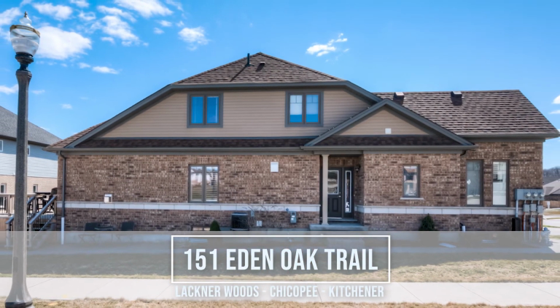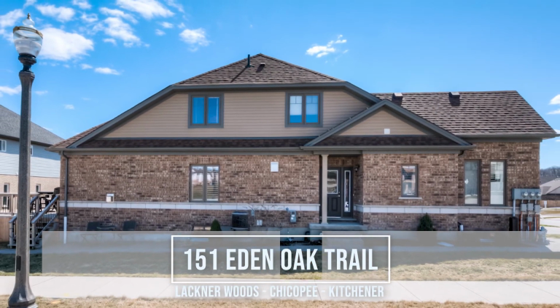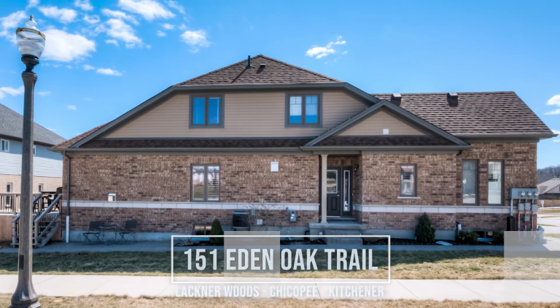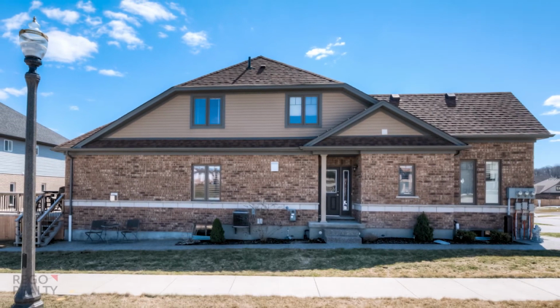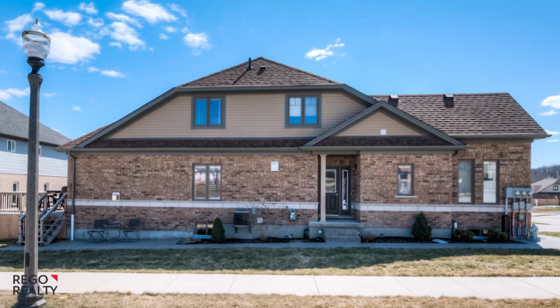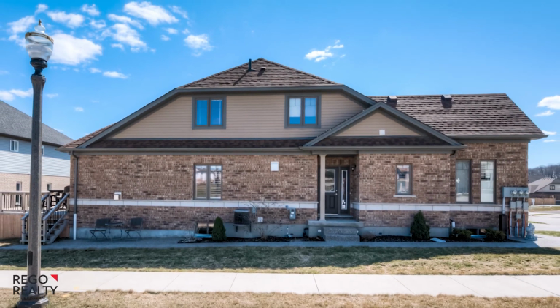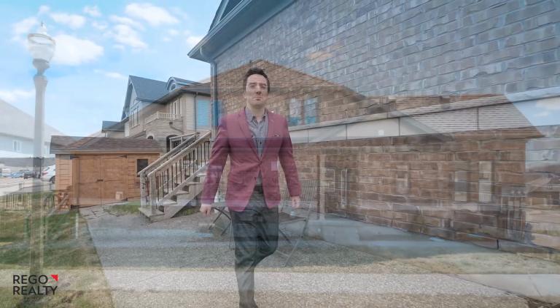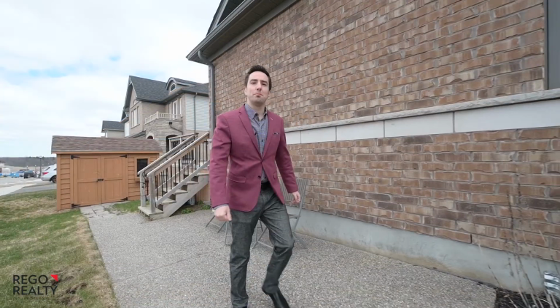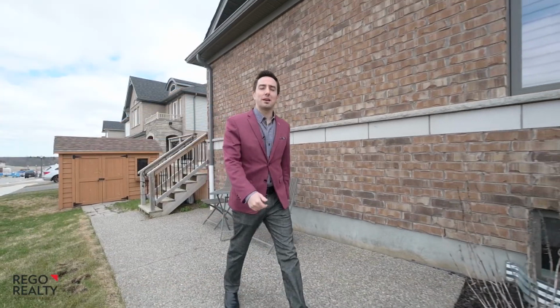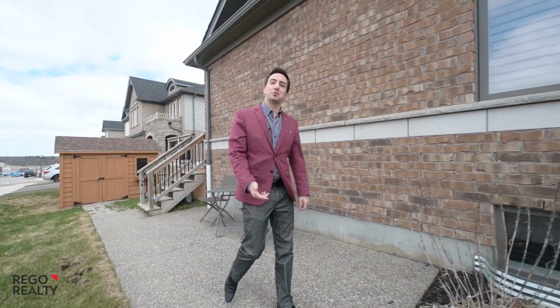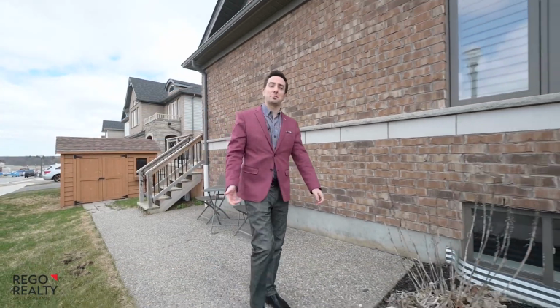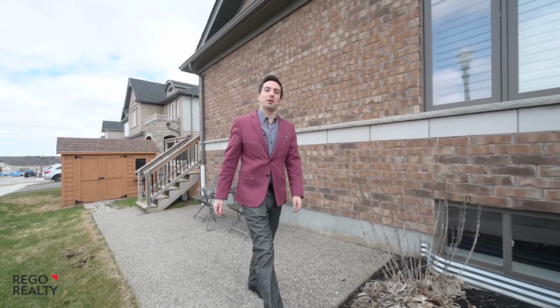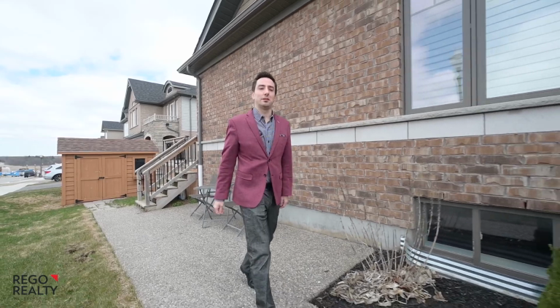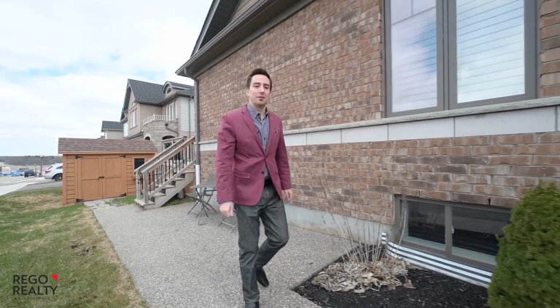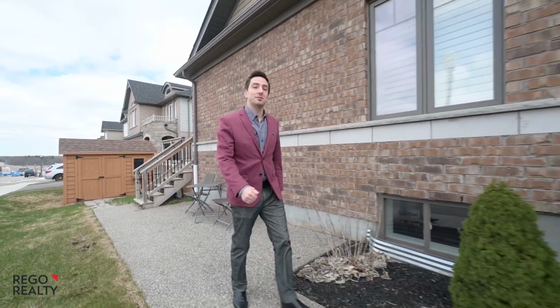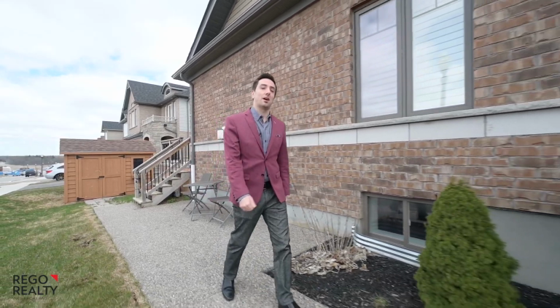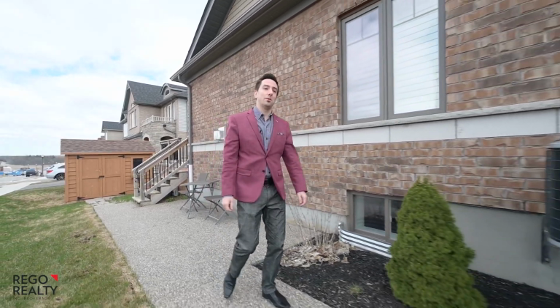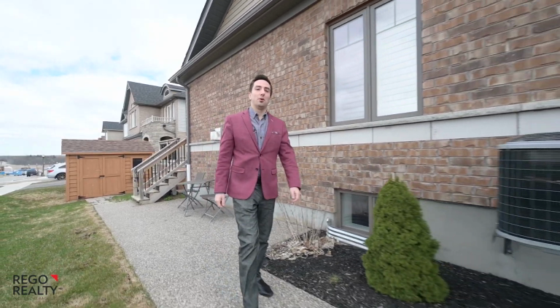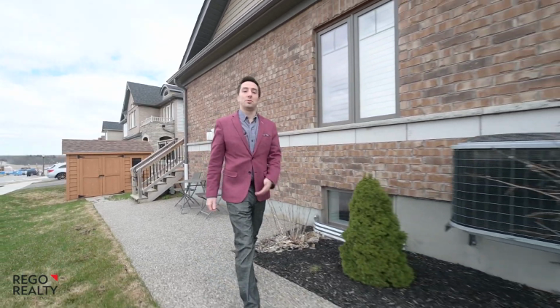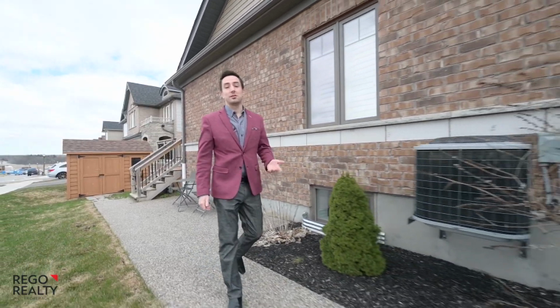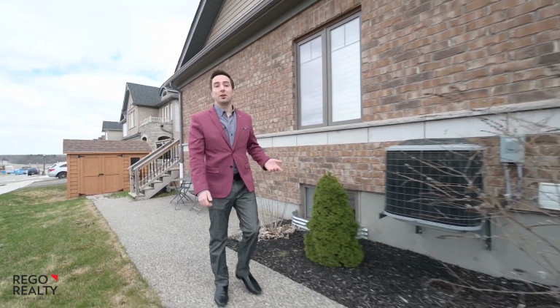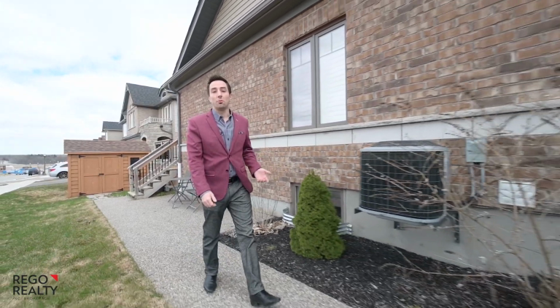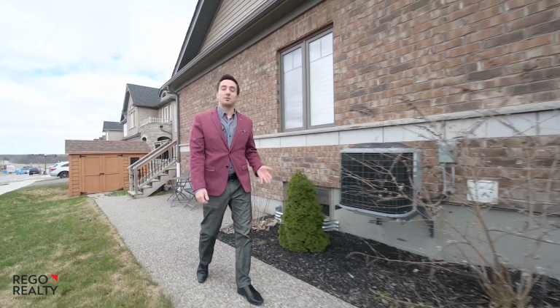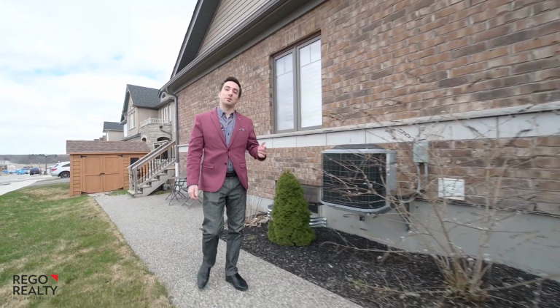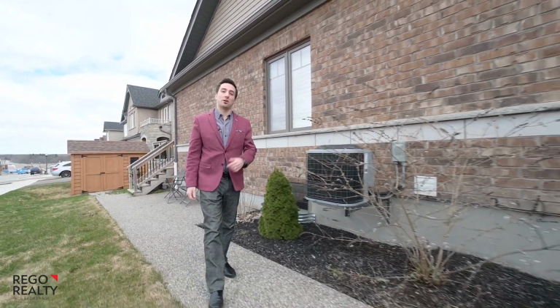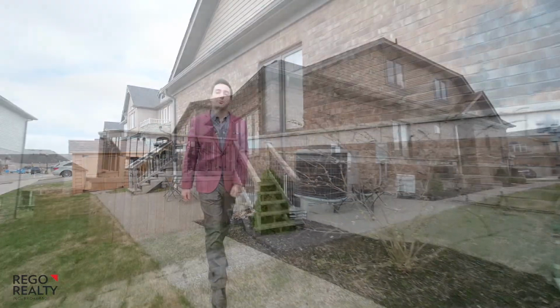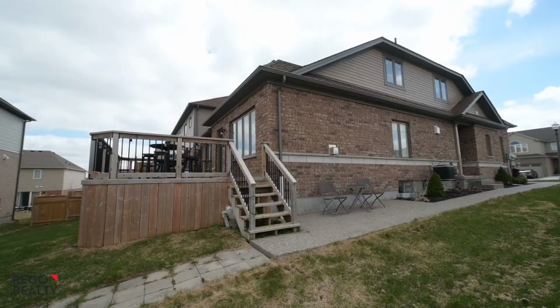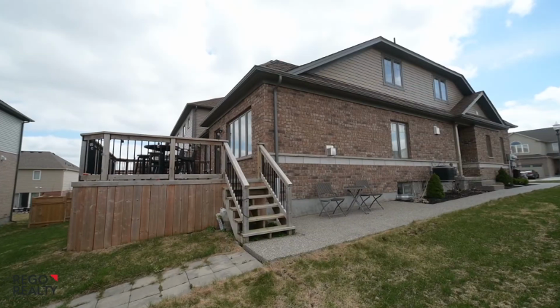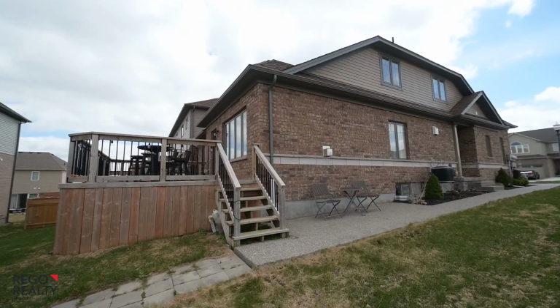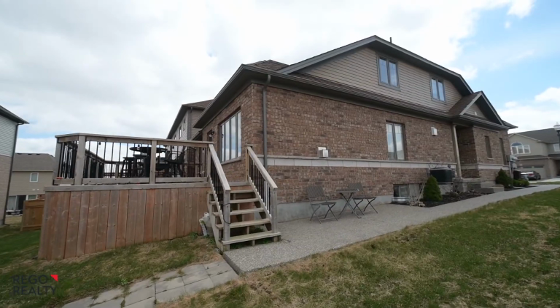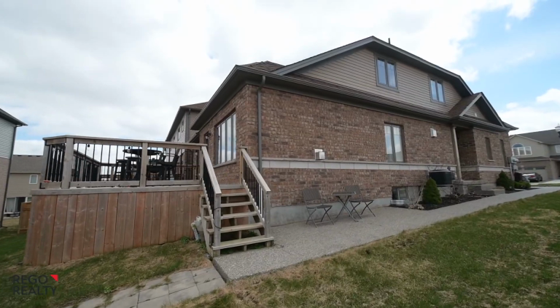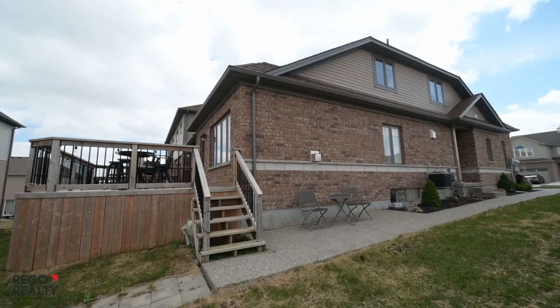Hey everyone, it's Lloyd back in the Chicopee area, this time with this link home that's finished on all three floors. Let's go take a look inside.